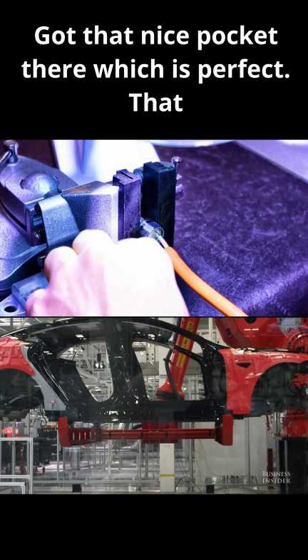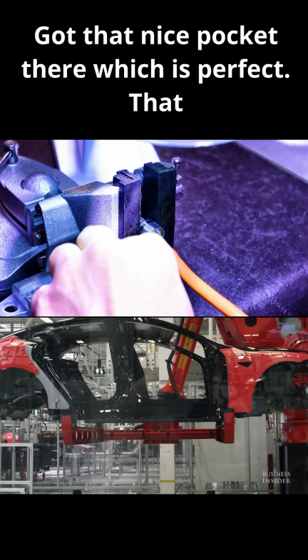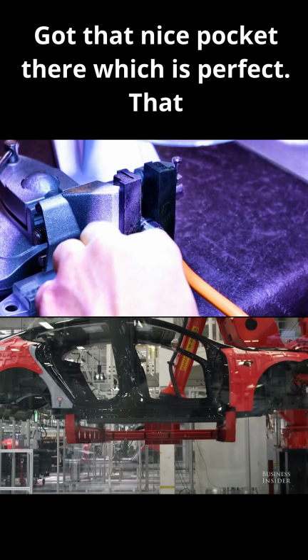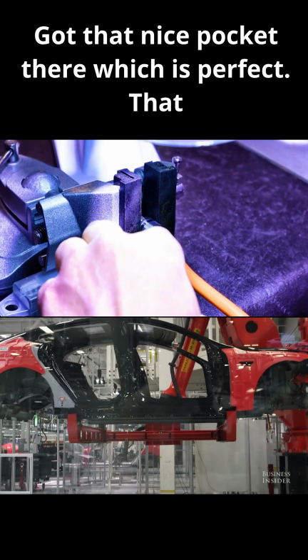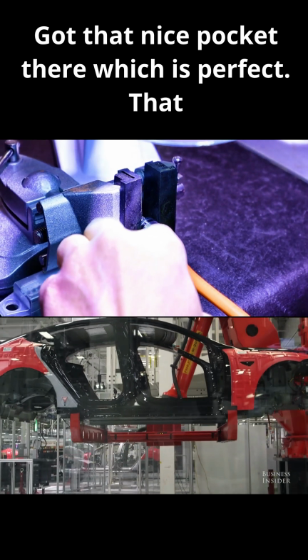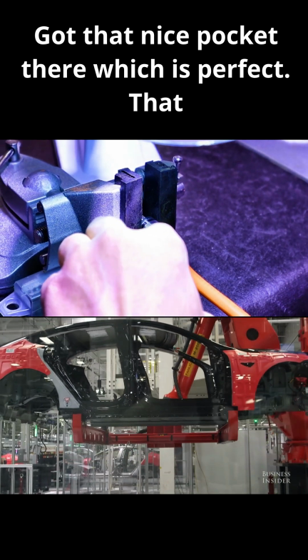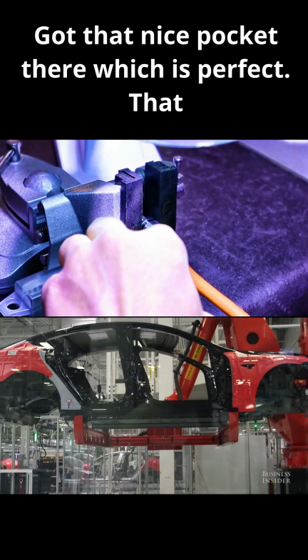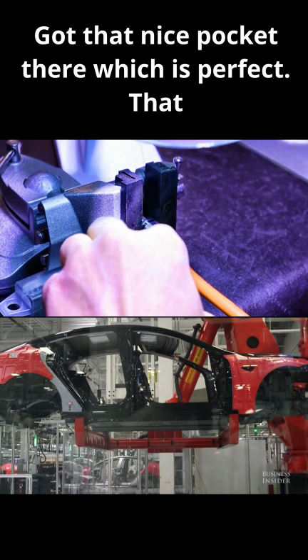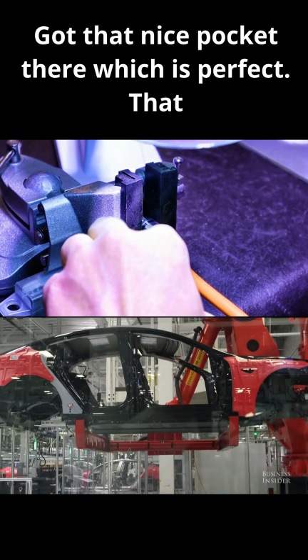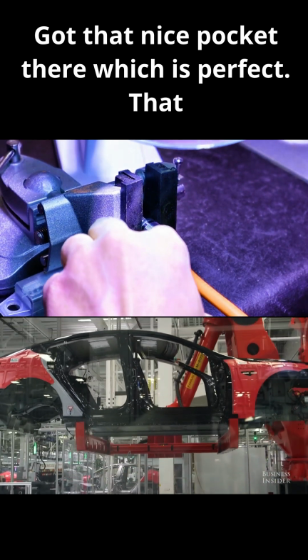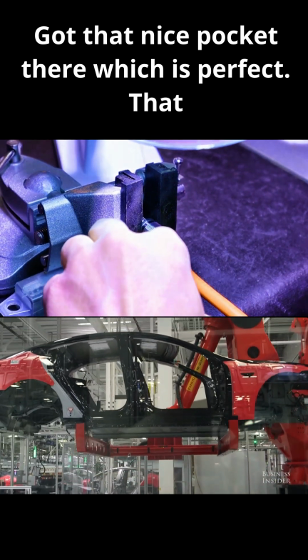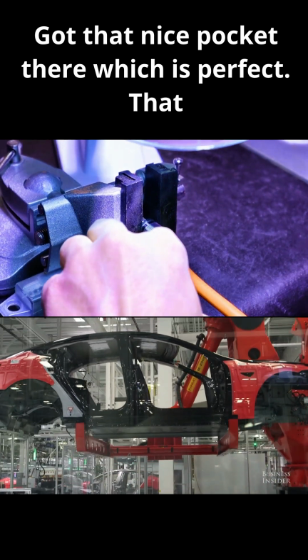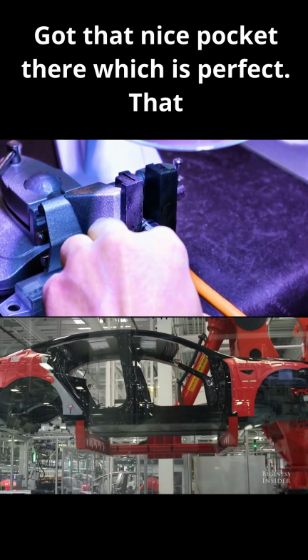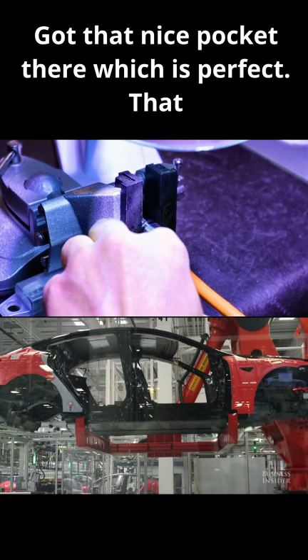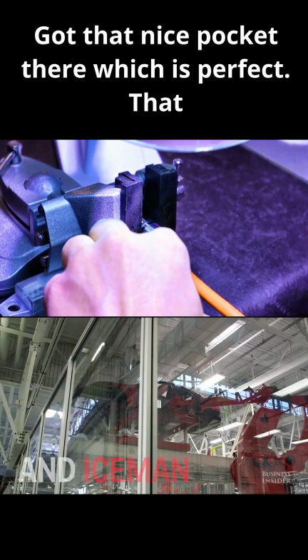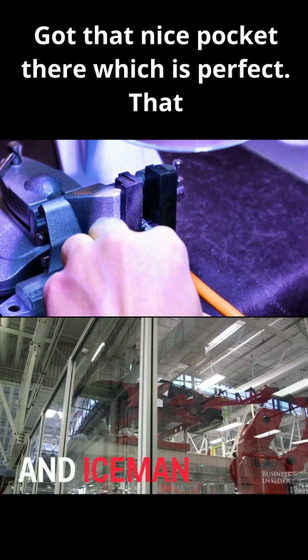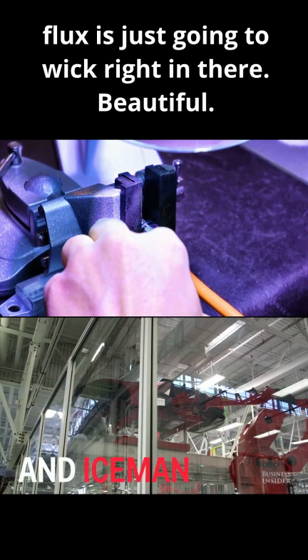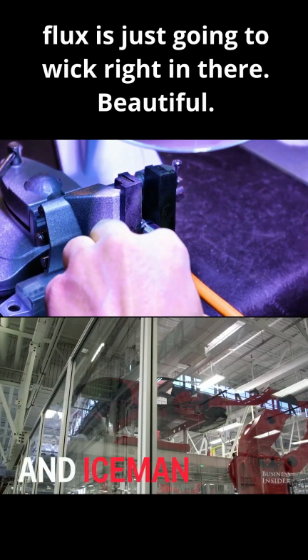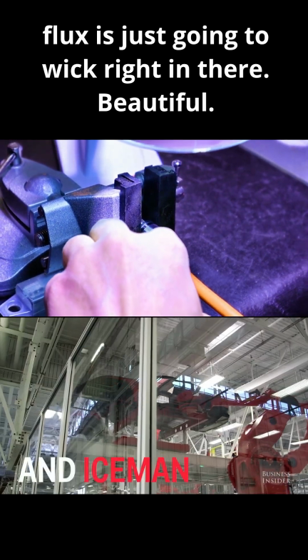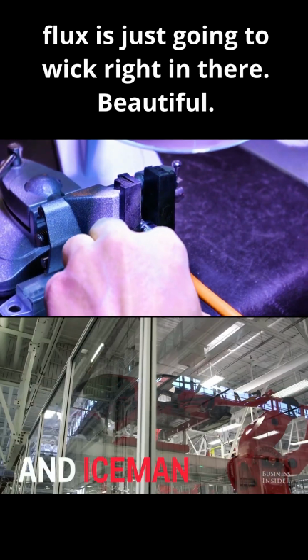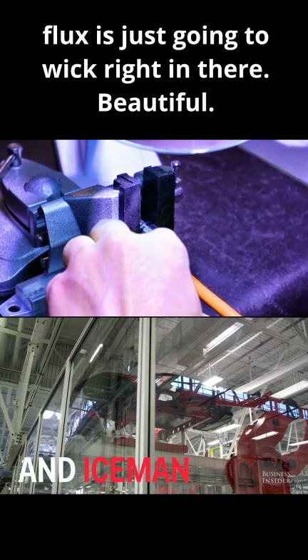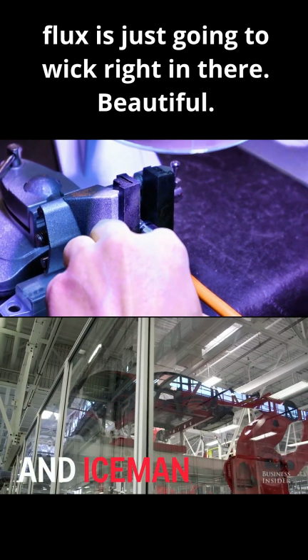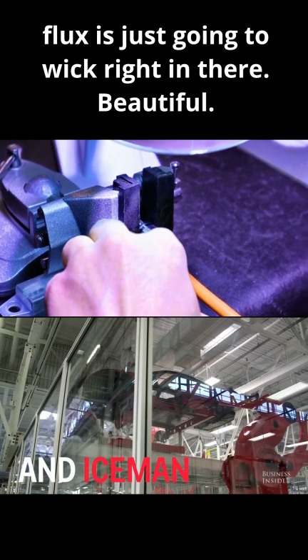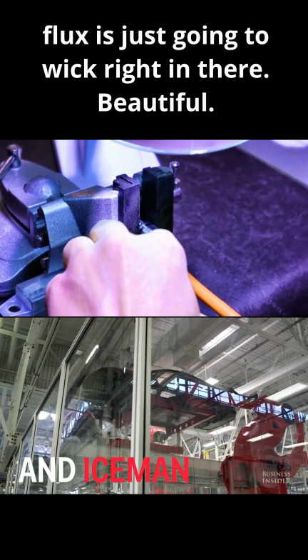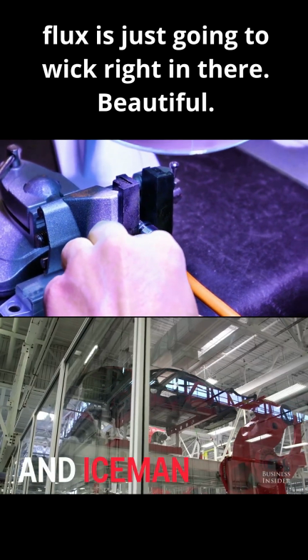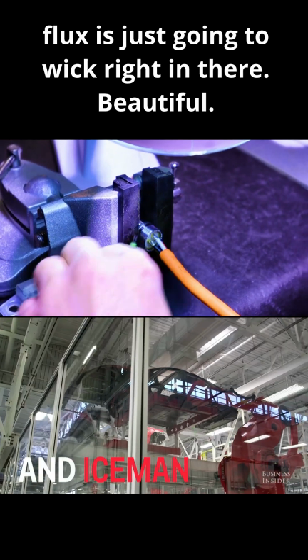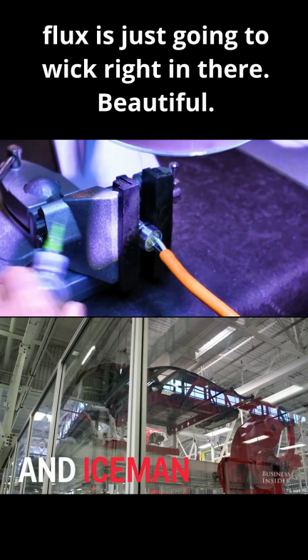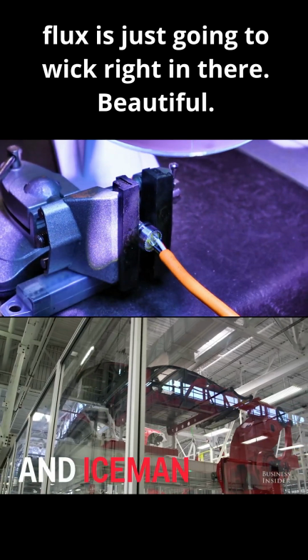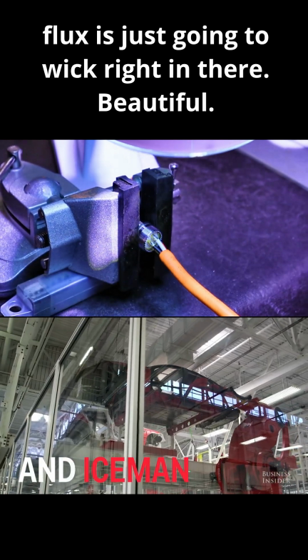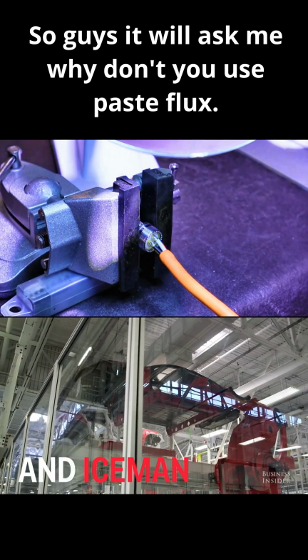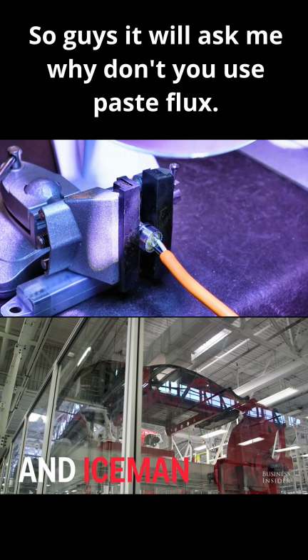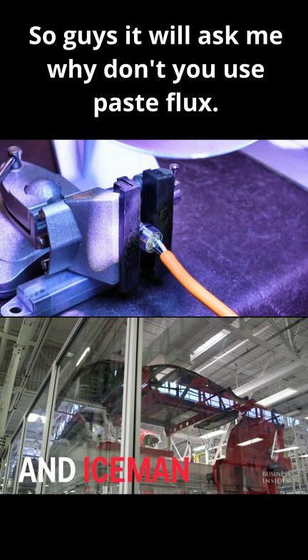Got that nice pocket there, which is perfect. That flux is just going to wick right in there. Beautiful.